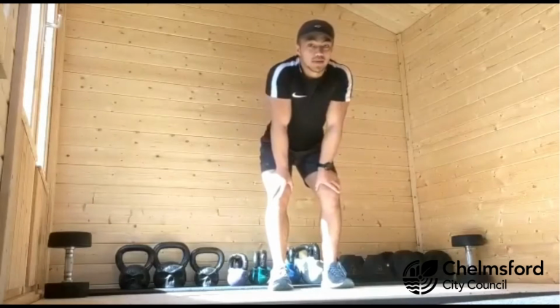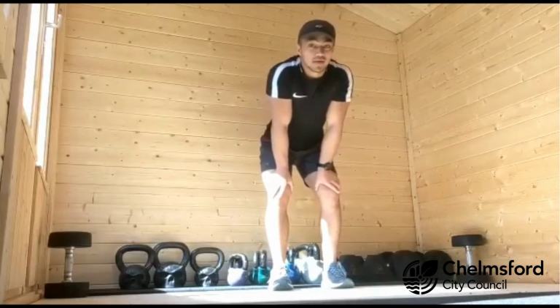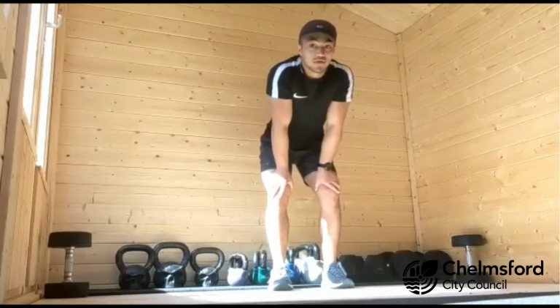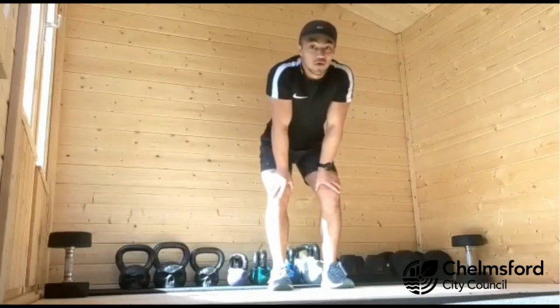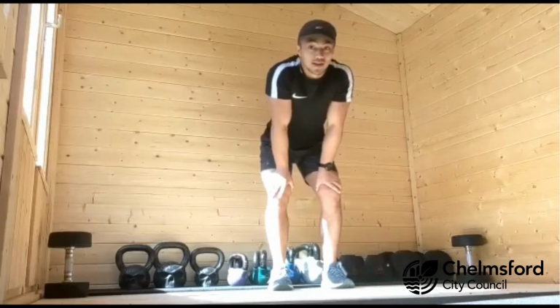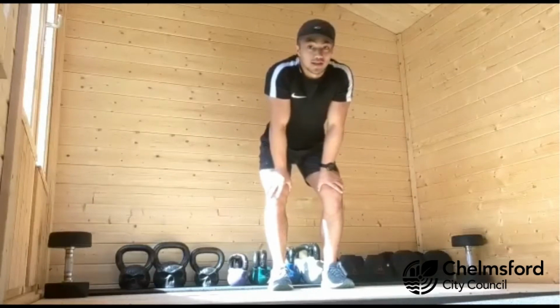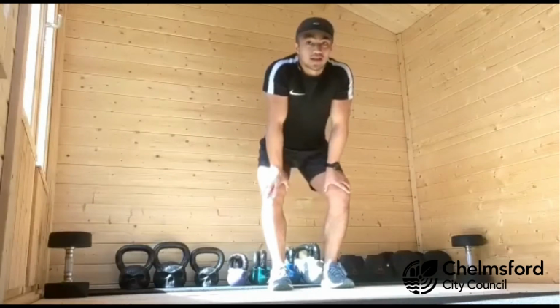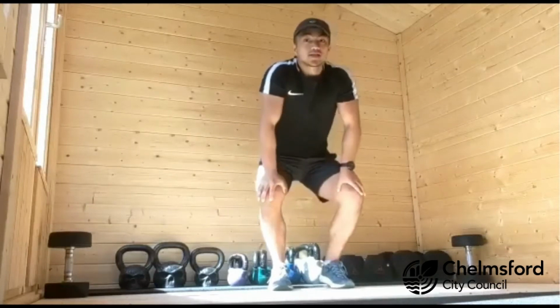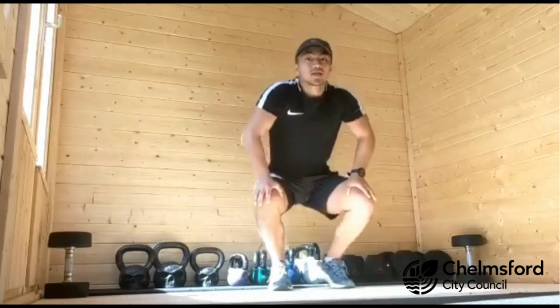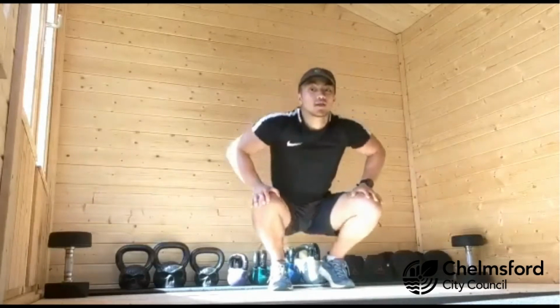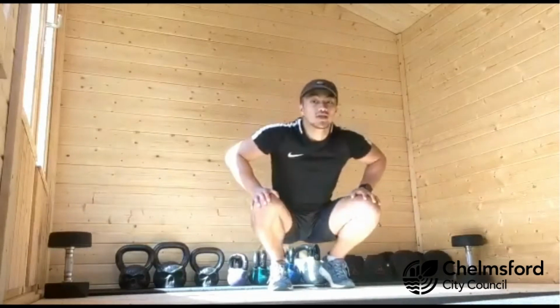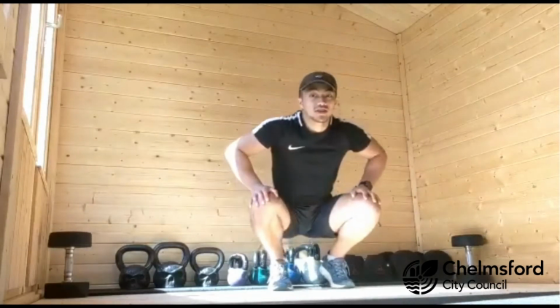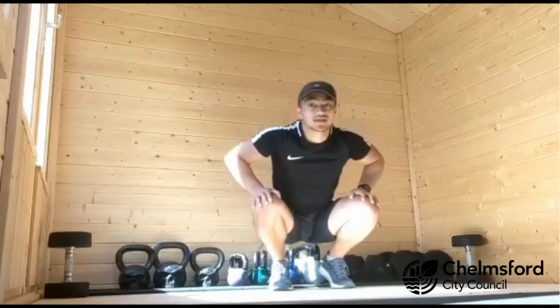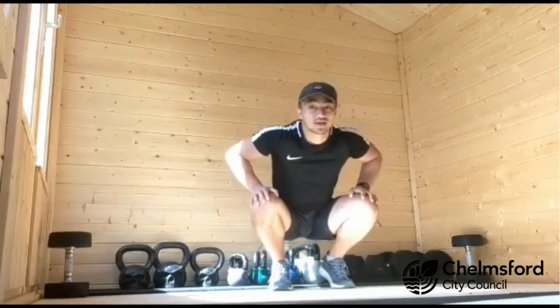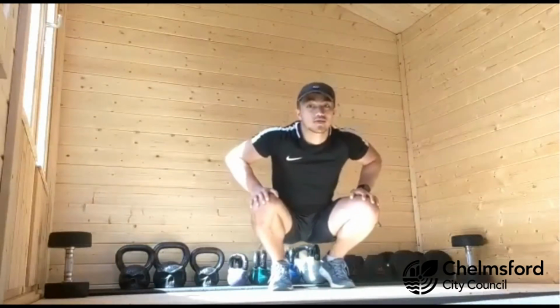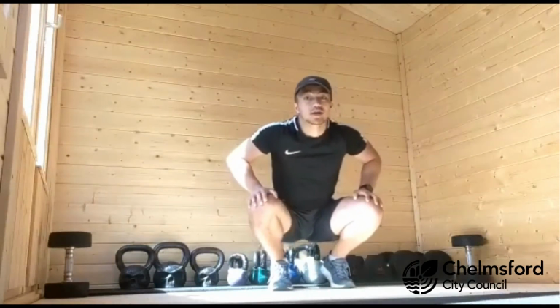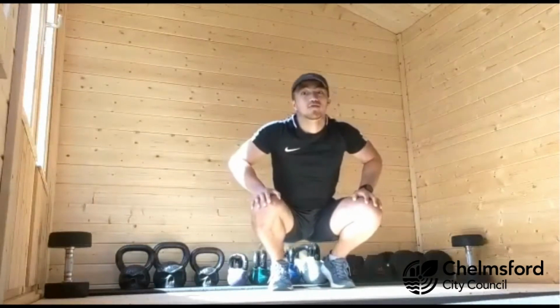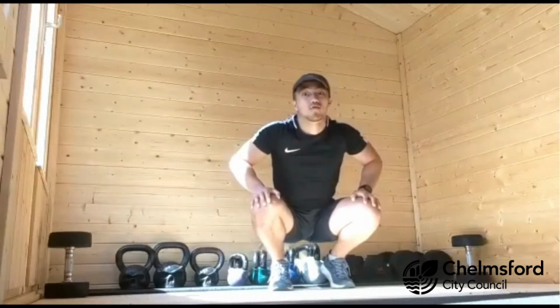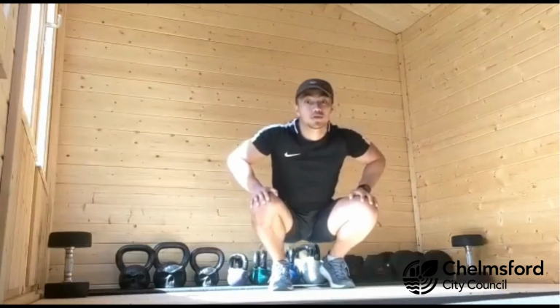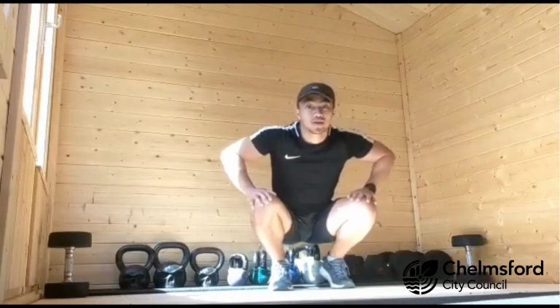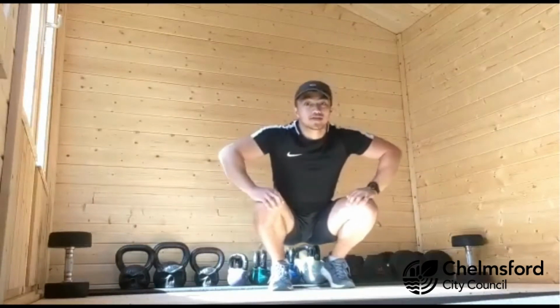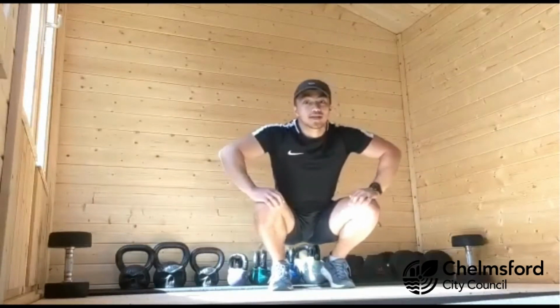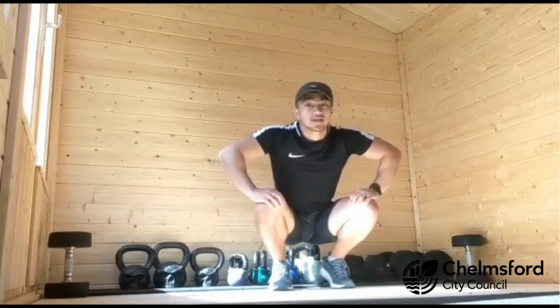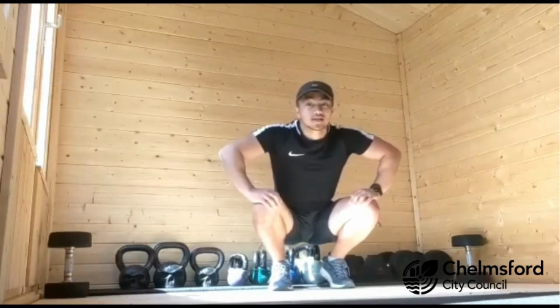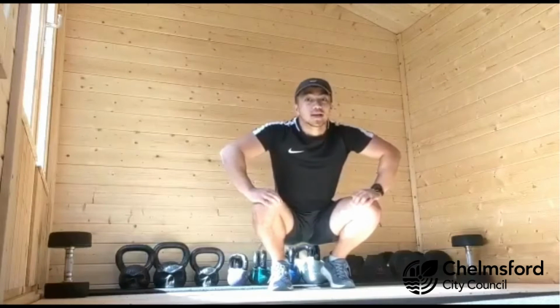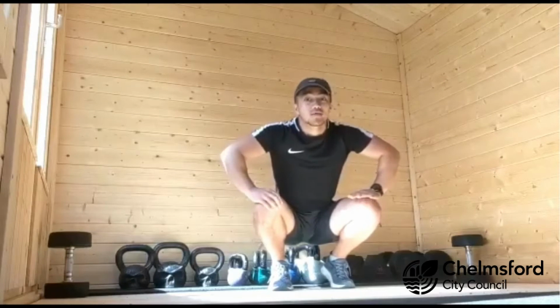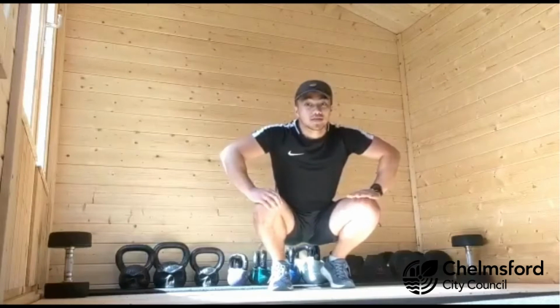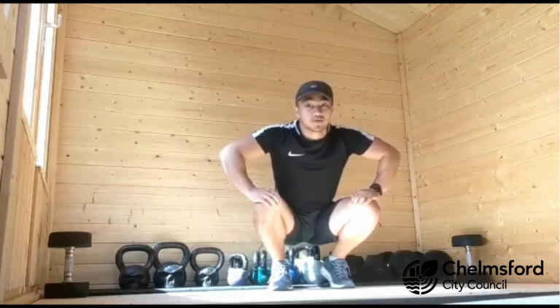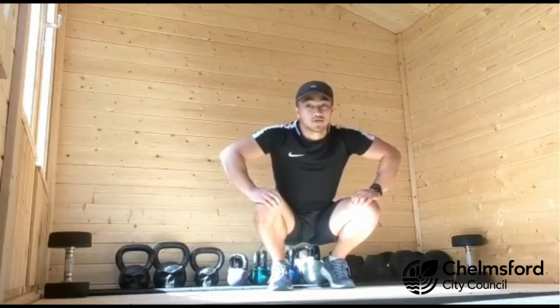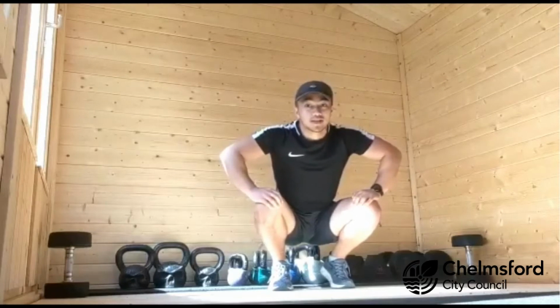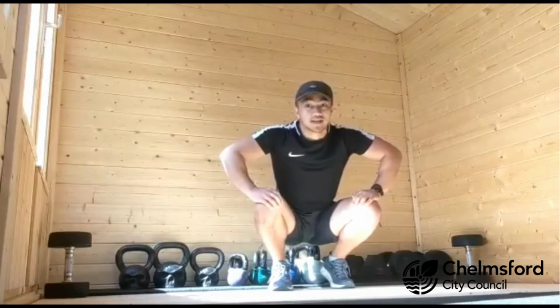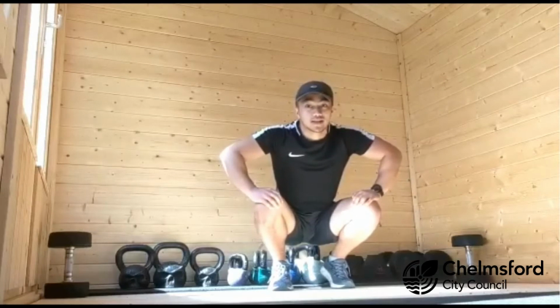I'm going to give you four exercises. Each exercise you're going to work for 45 seconds and rest for 15 seconds.